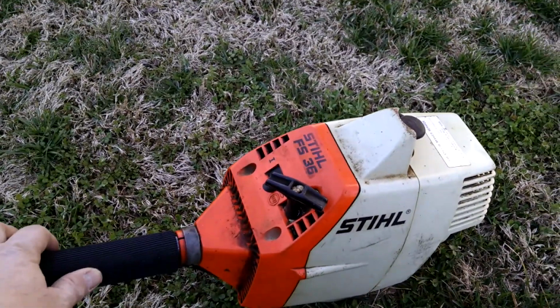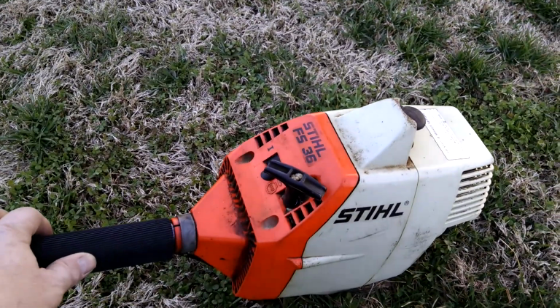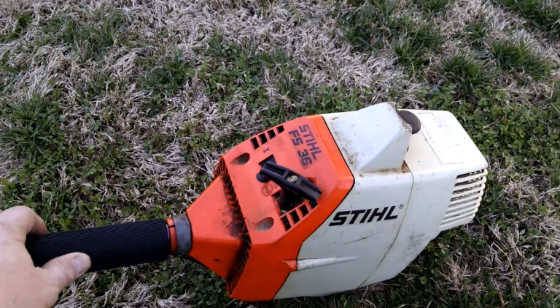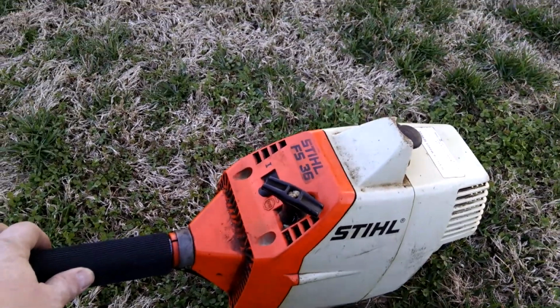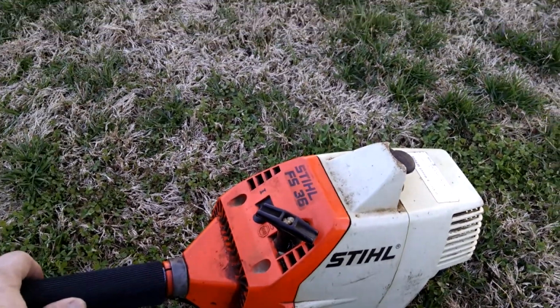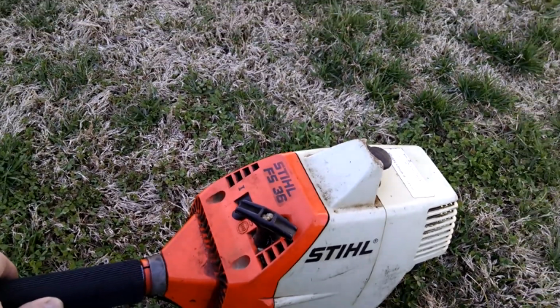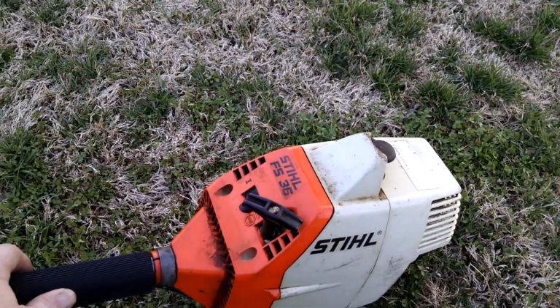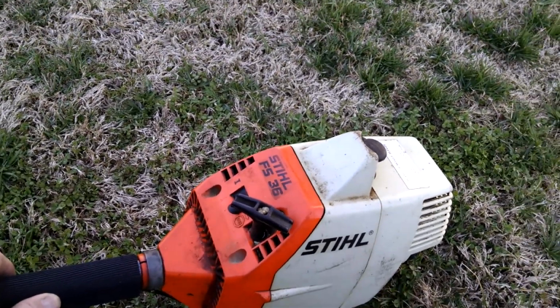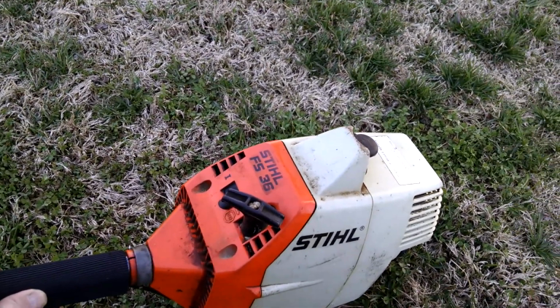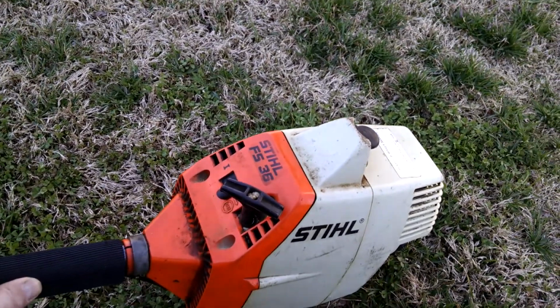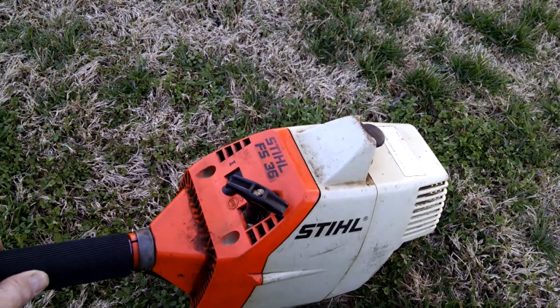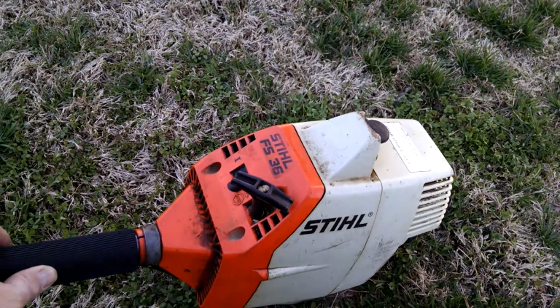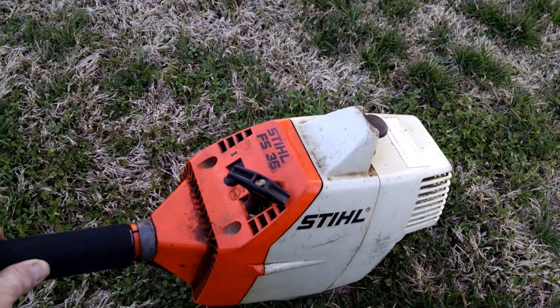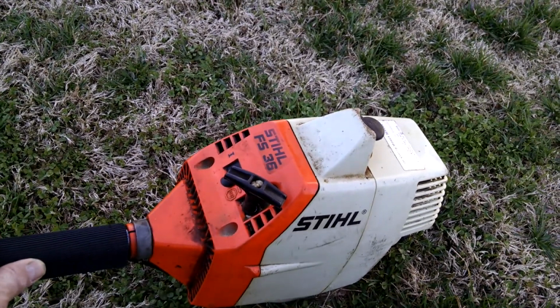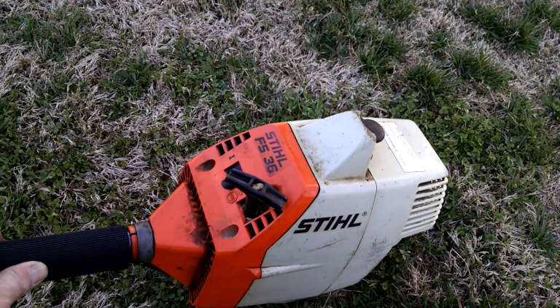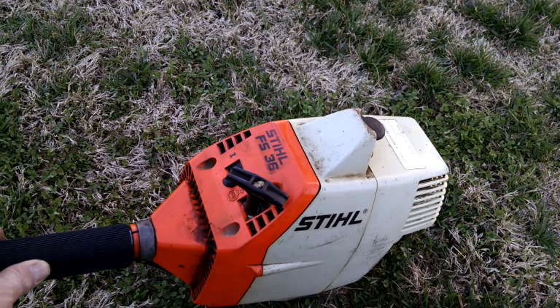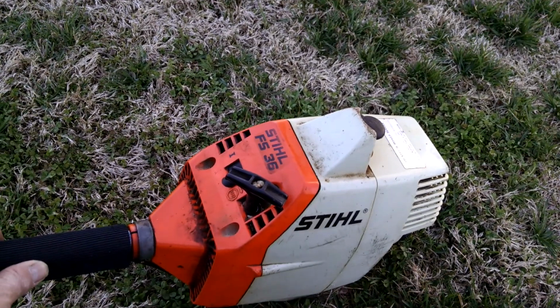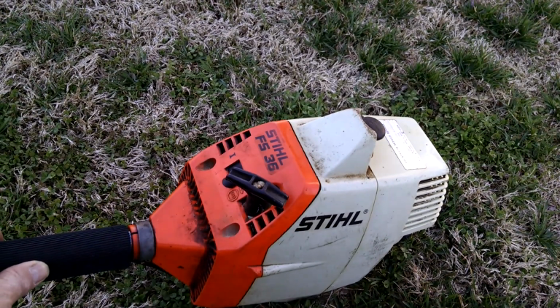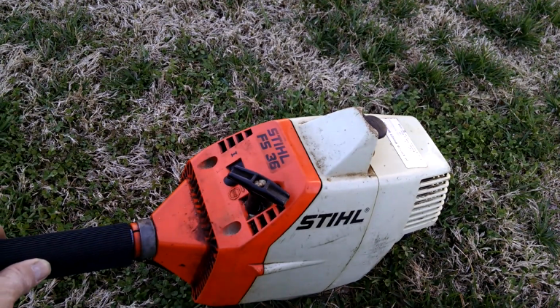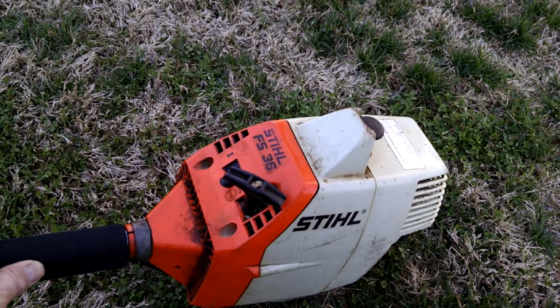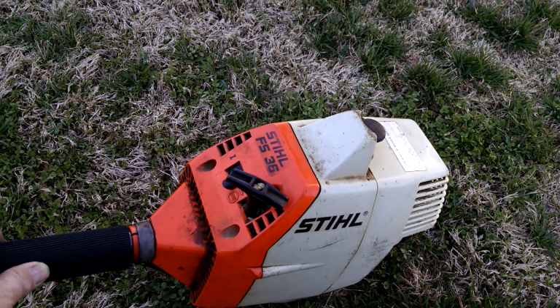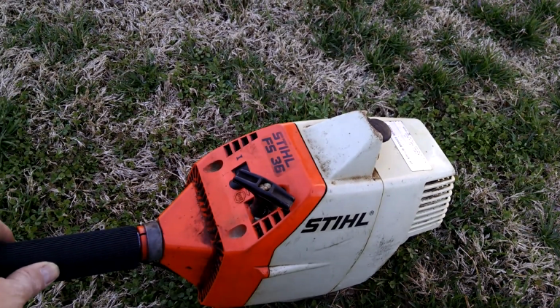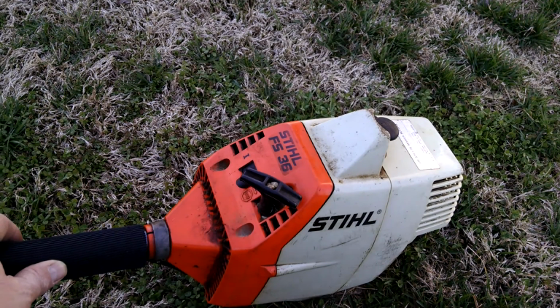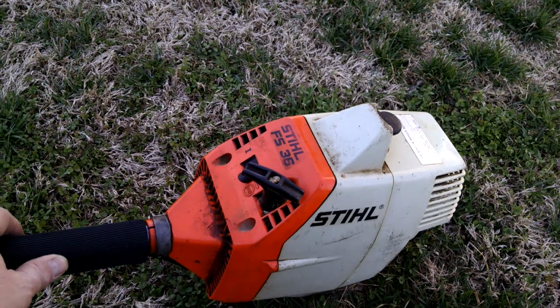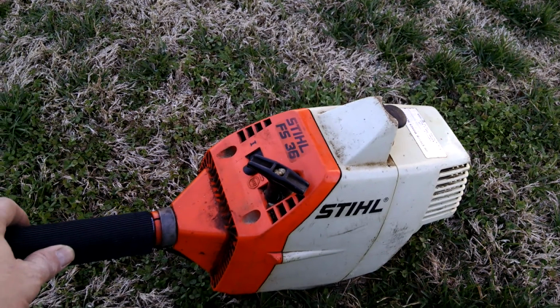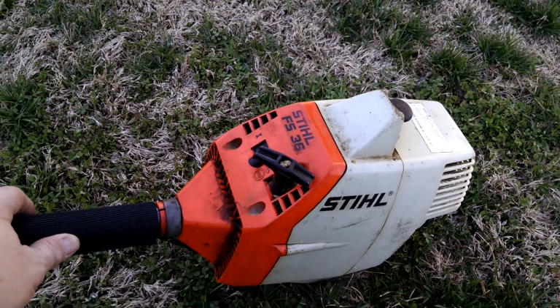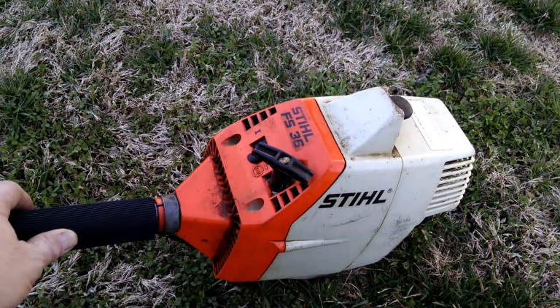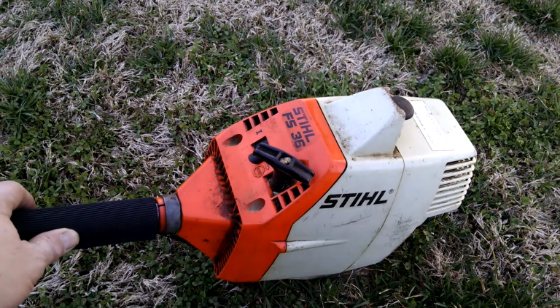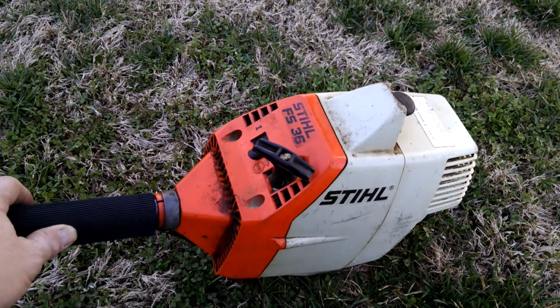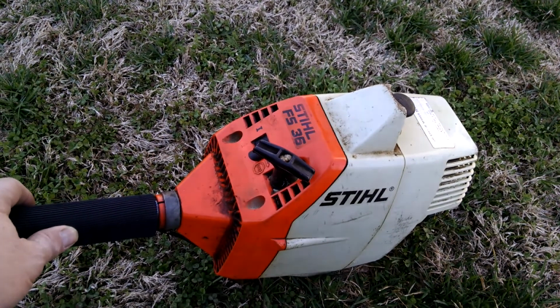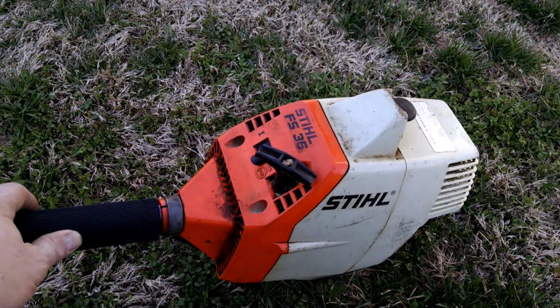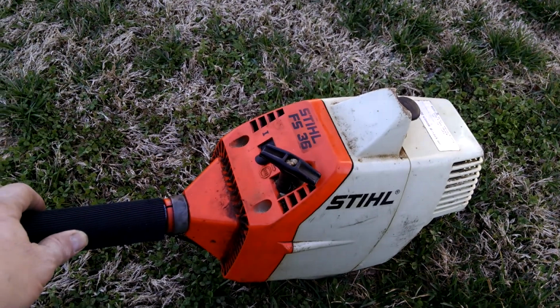You can't beat that for a $5 trimmer. I didn't have to do anything to it — especially a Stihl.